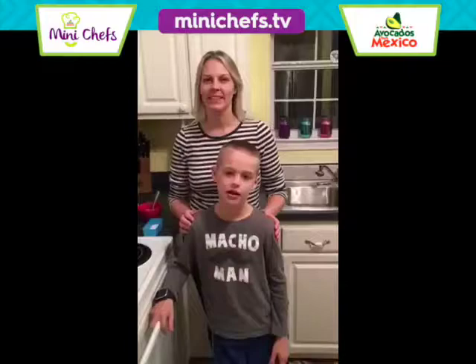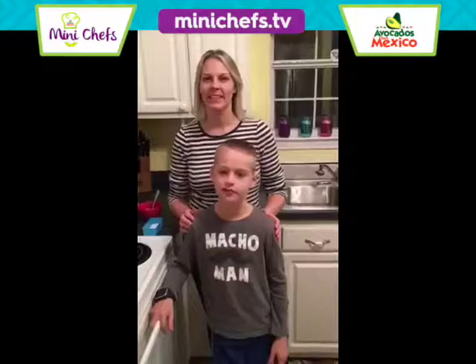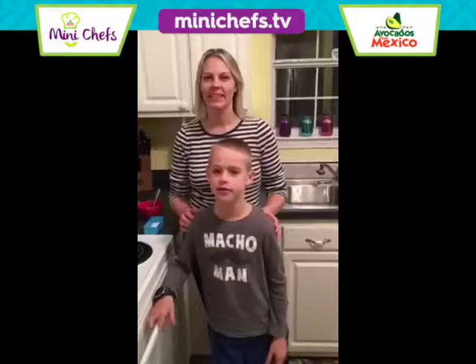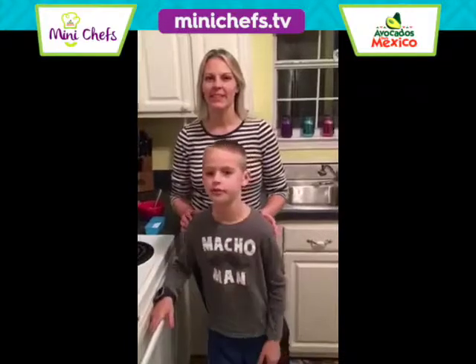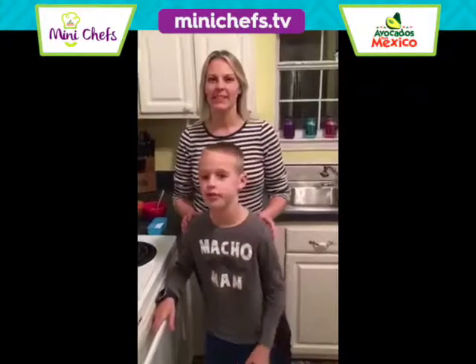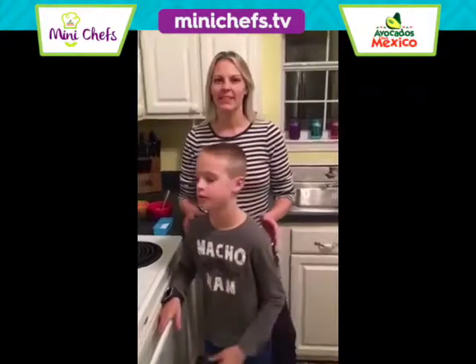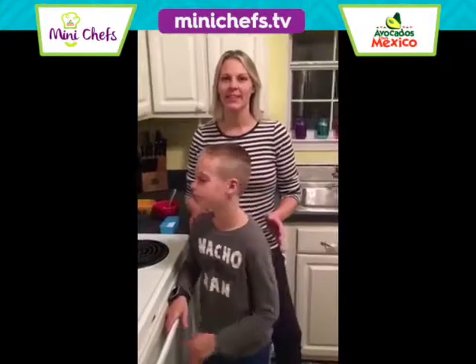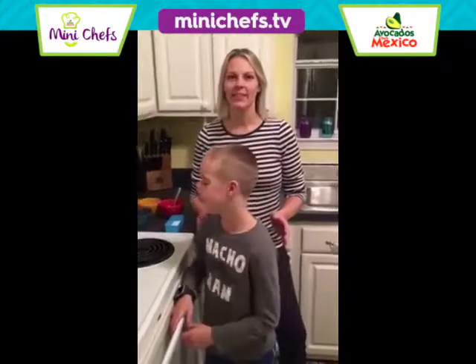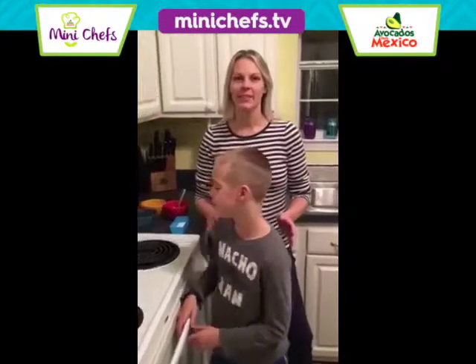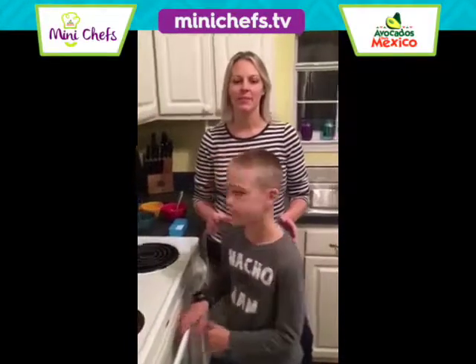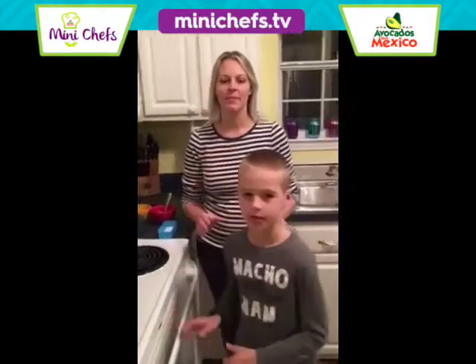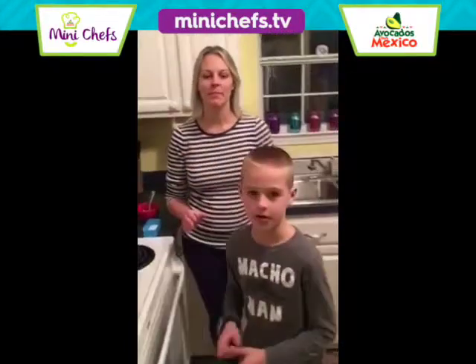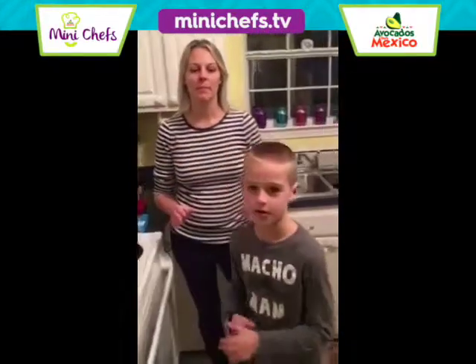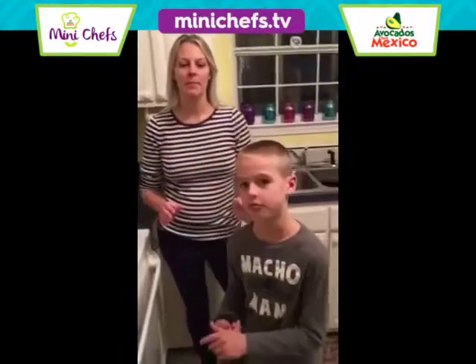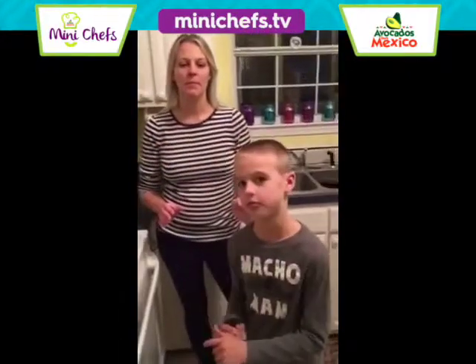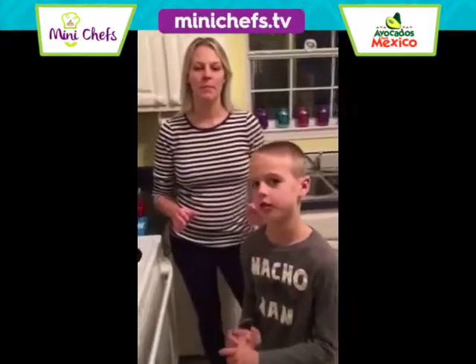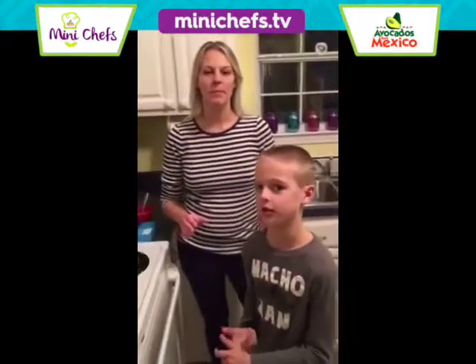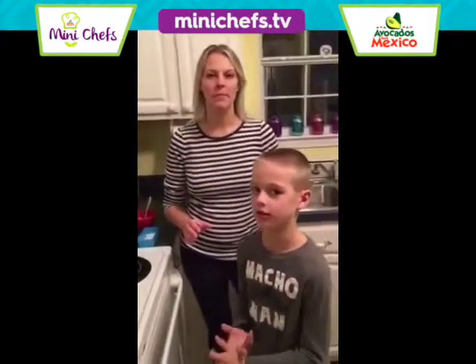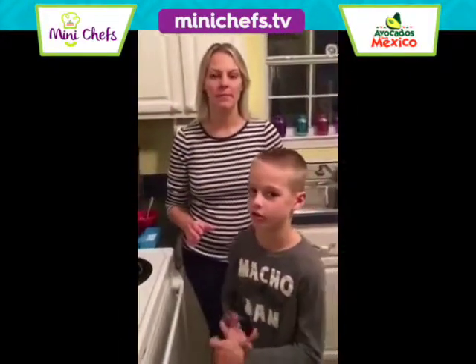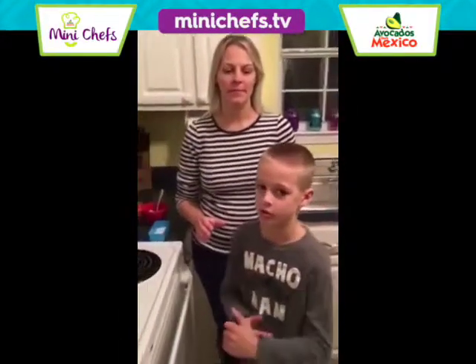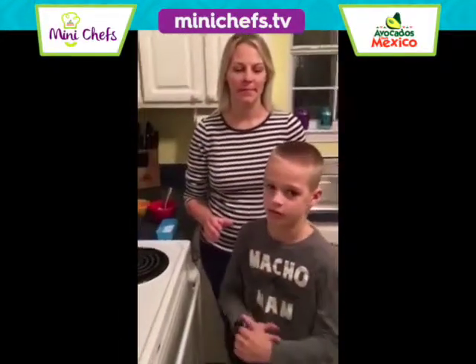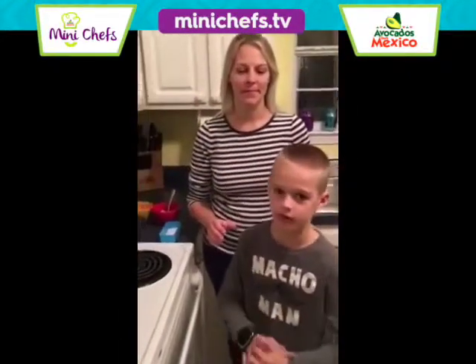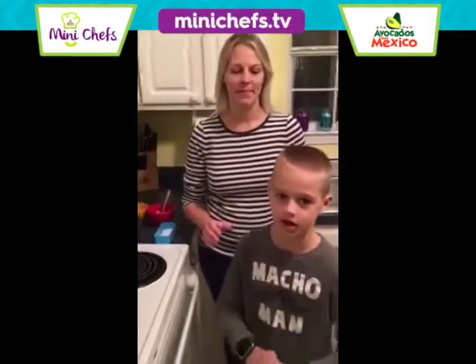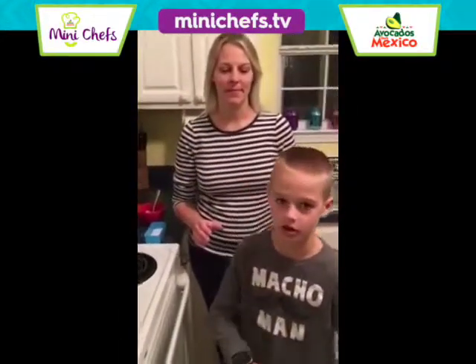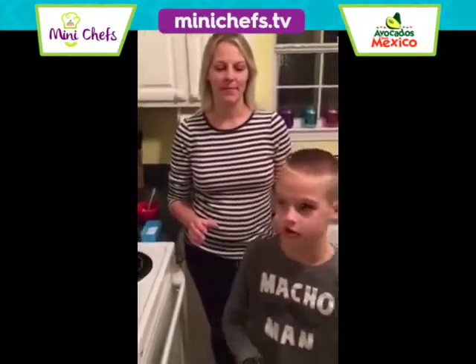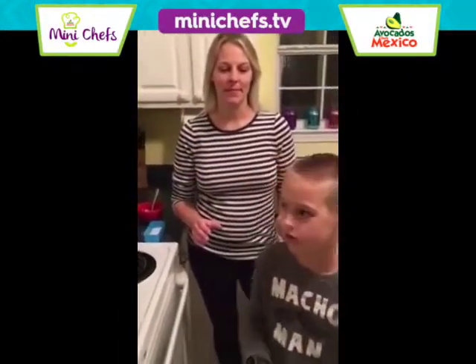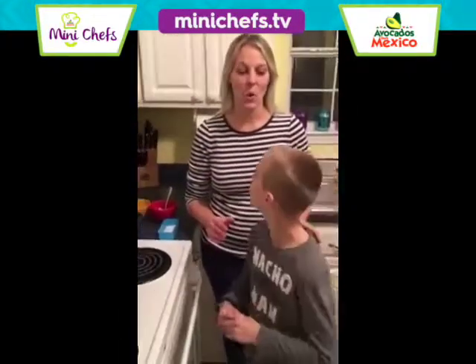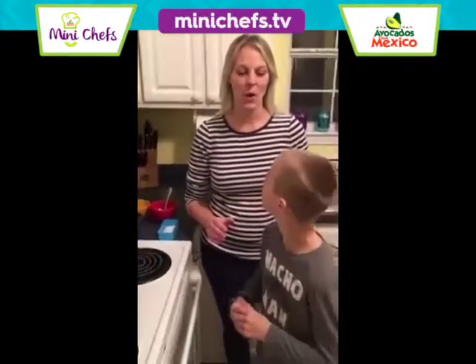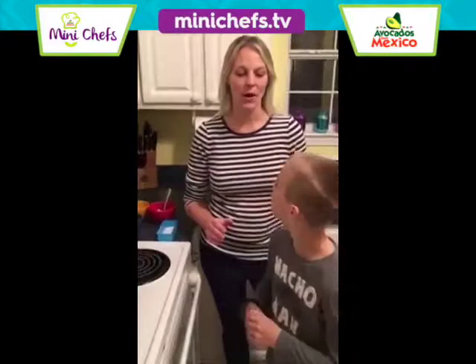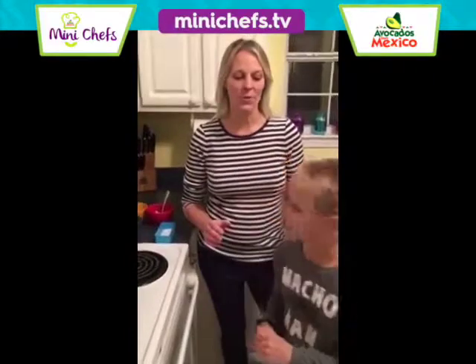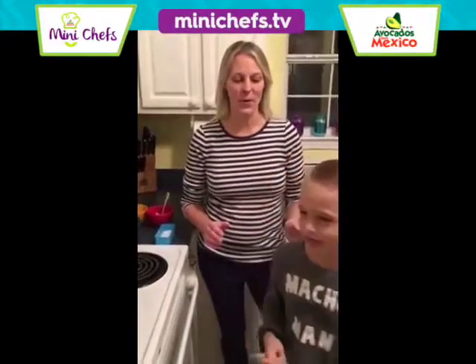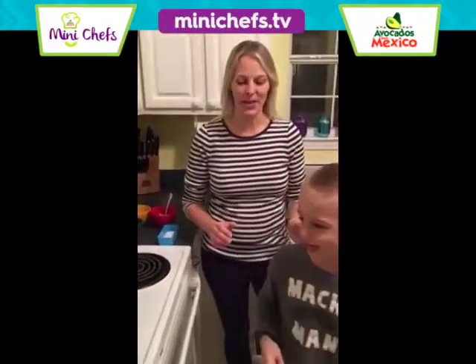Hi, my name is Cooper. I'm here with my mom and we're making sour cream avocado guacamole.